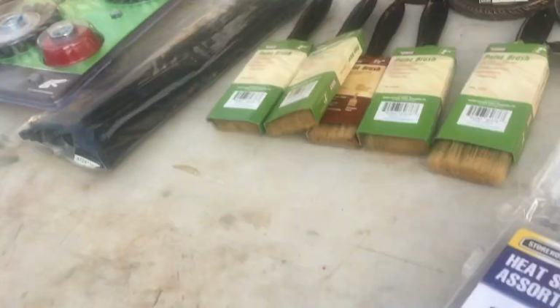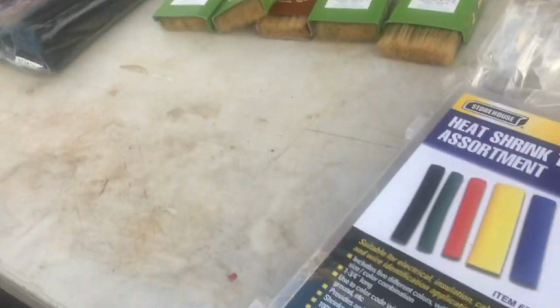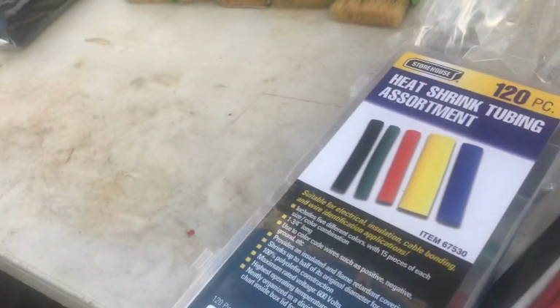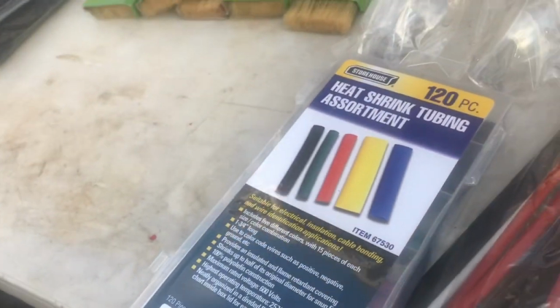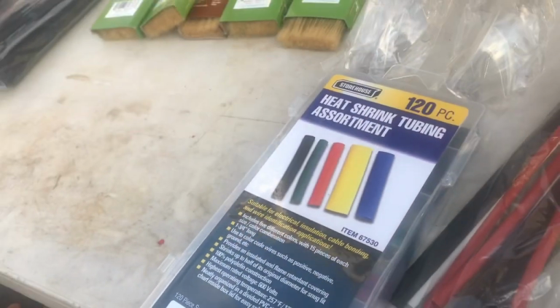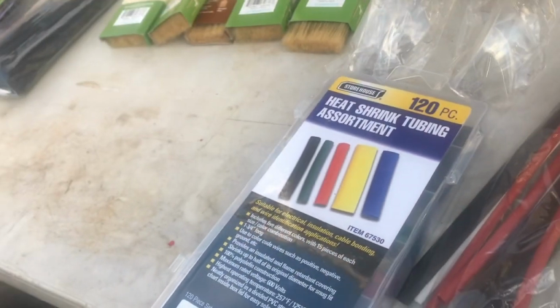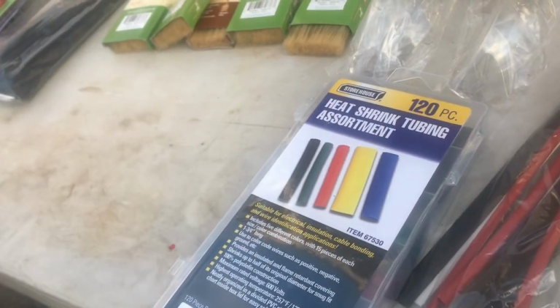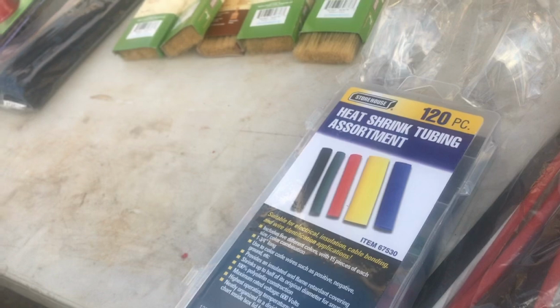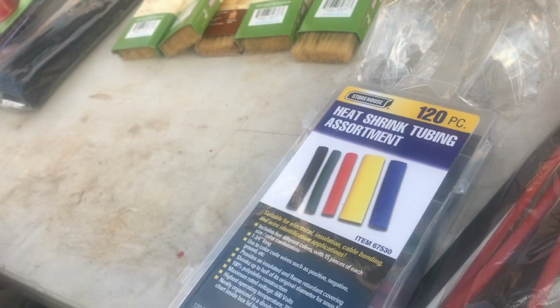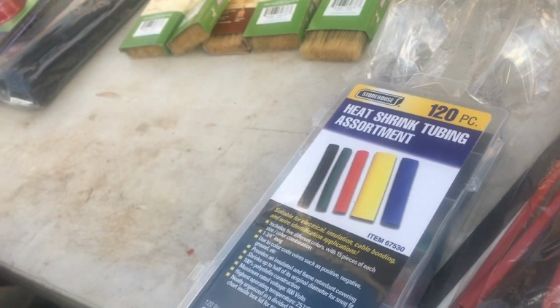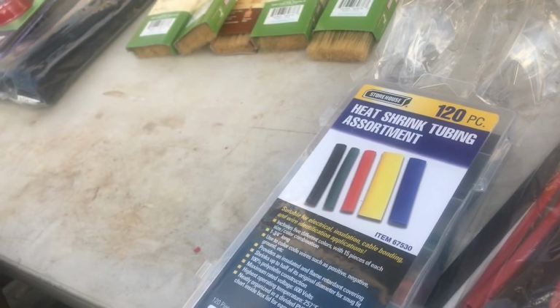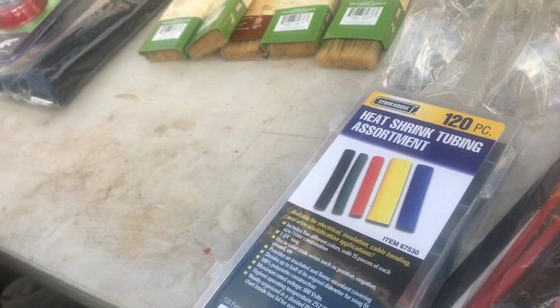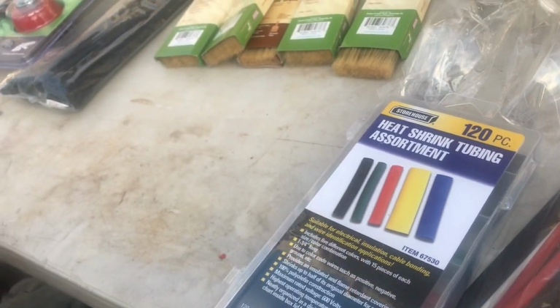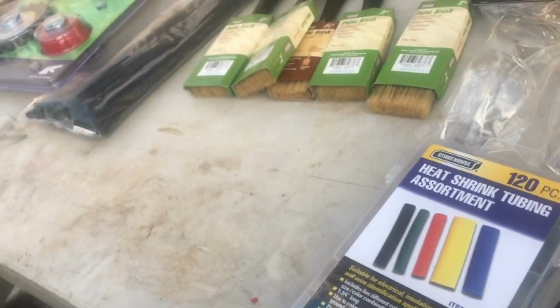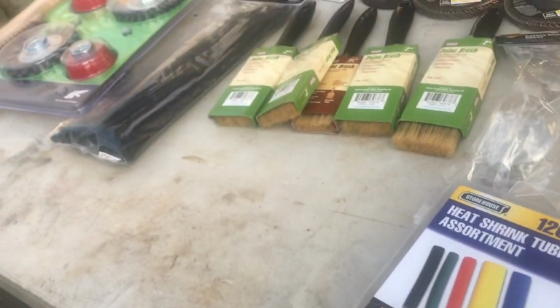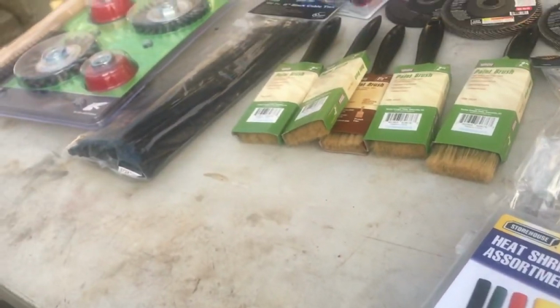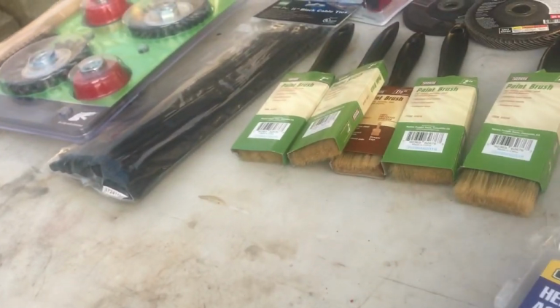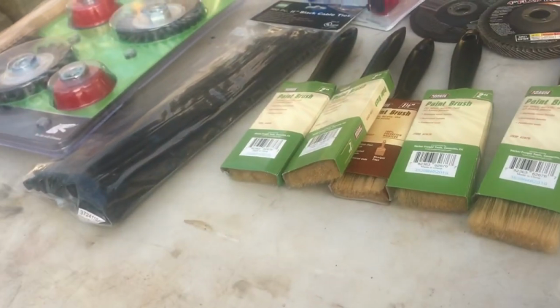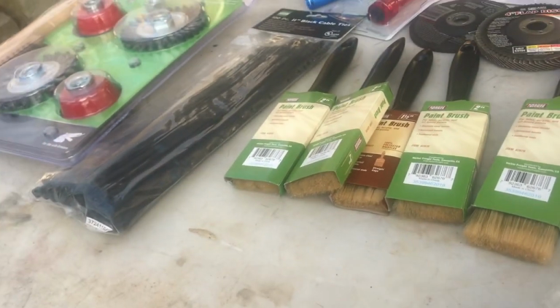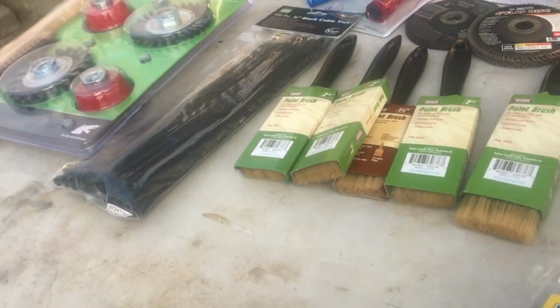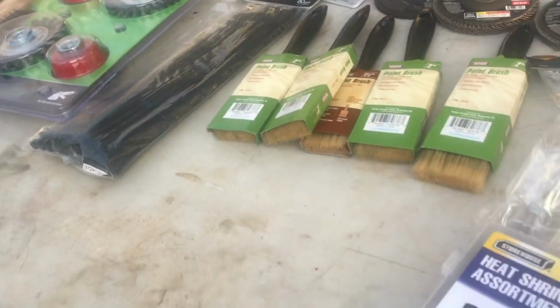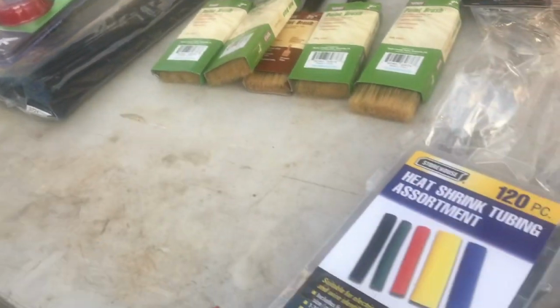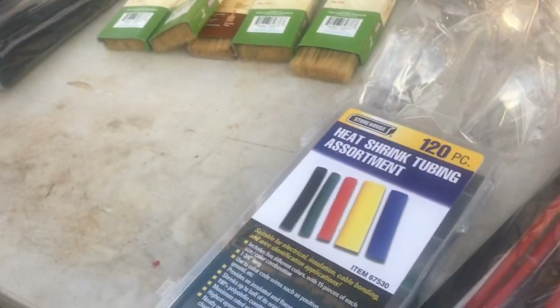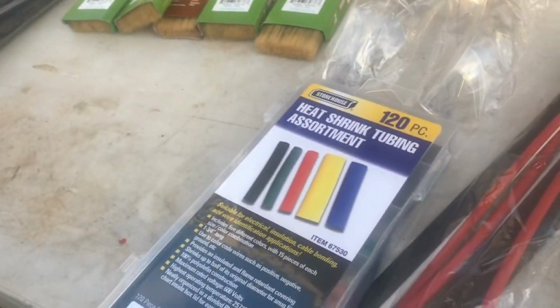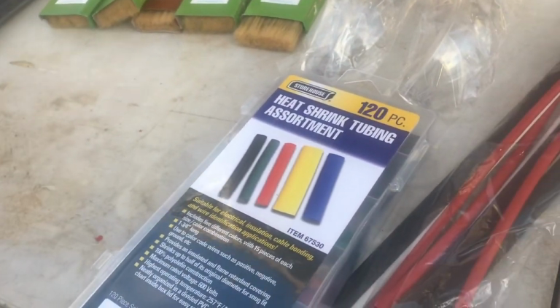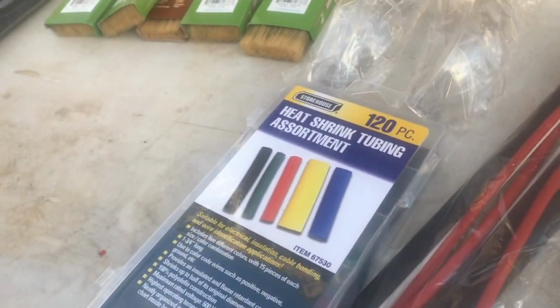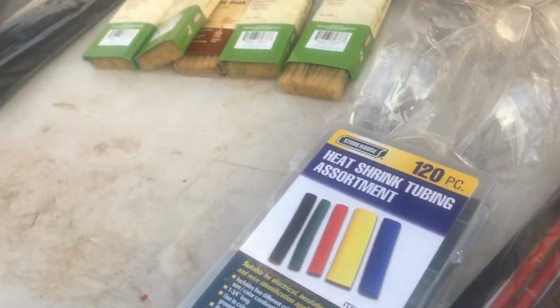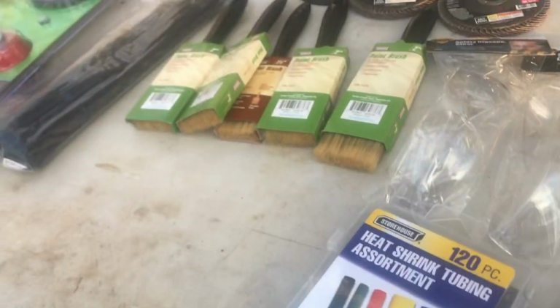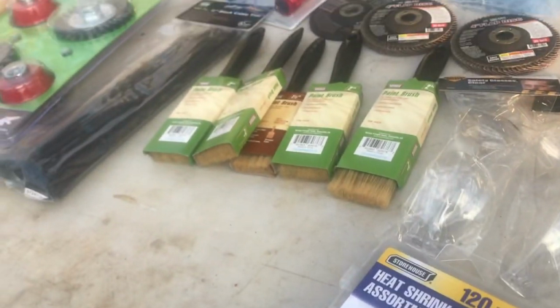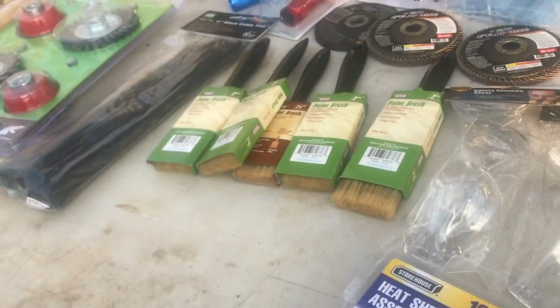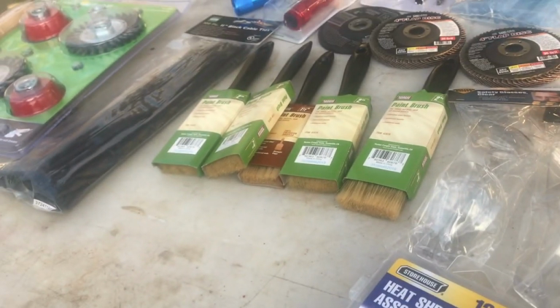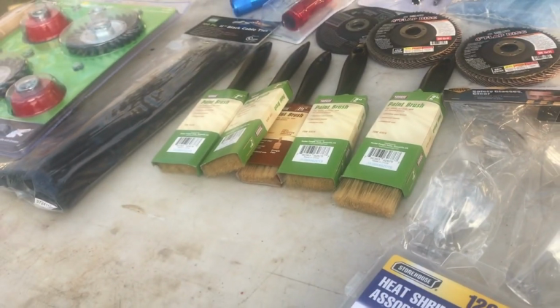What do you use those for - that you need them? Trailer, or a few other things. He's got a few little projects he does around here.